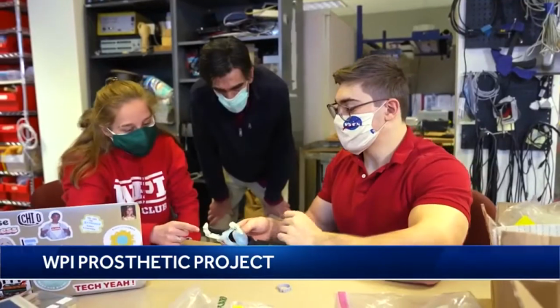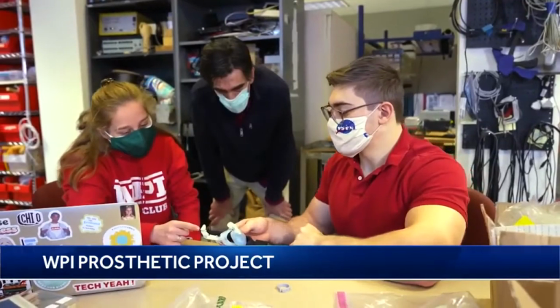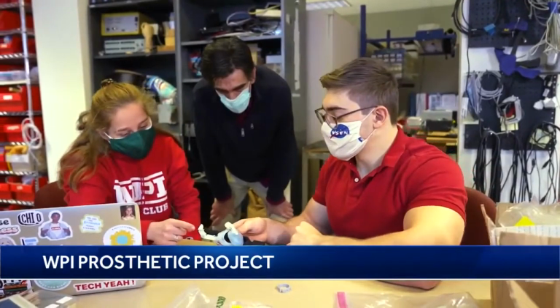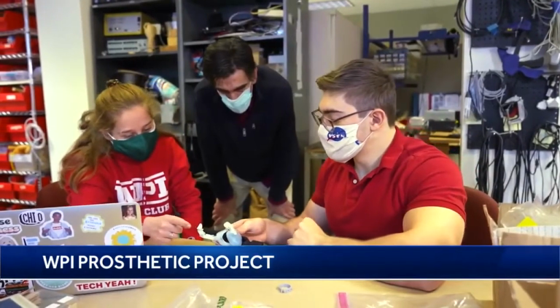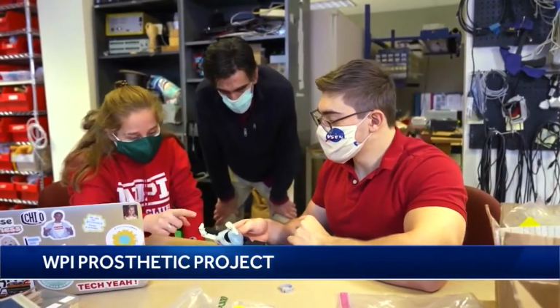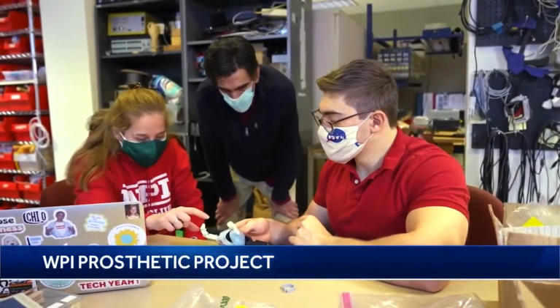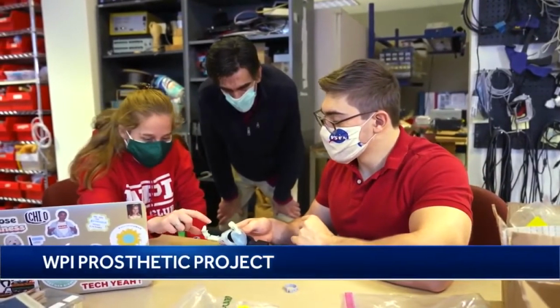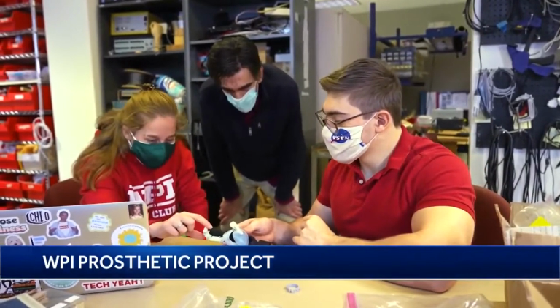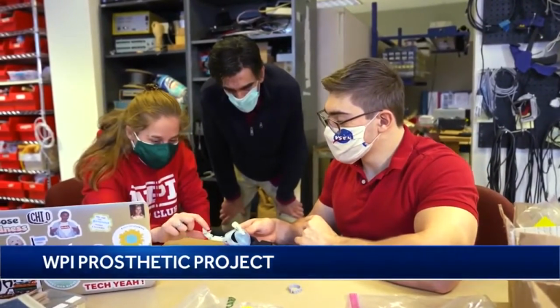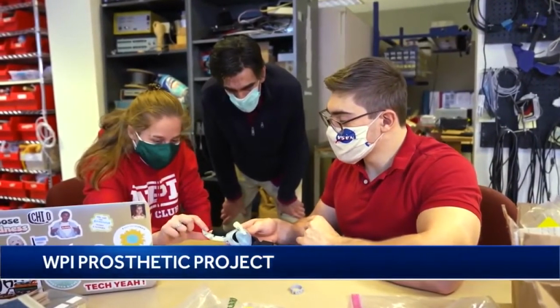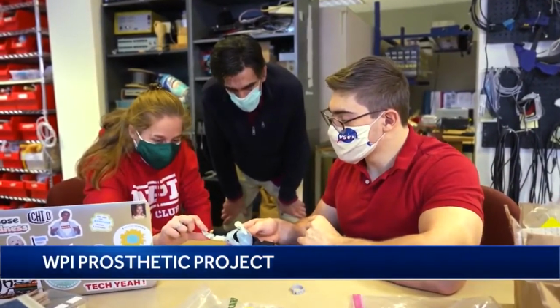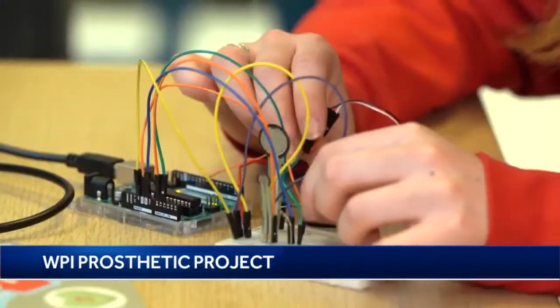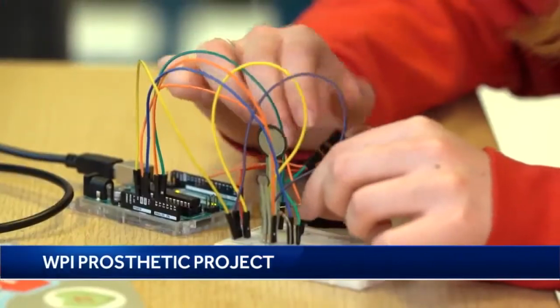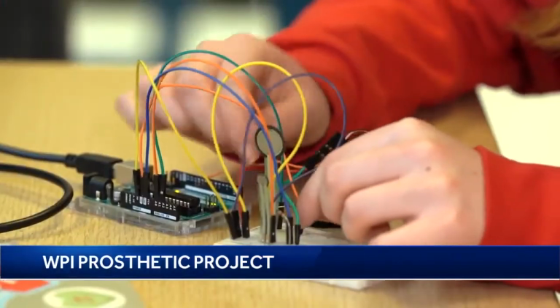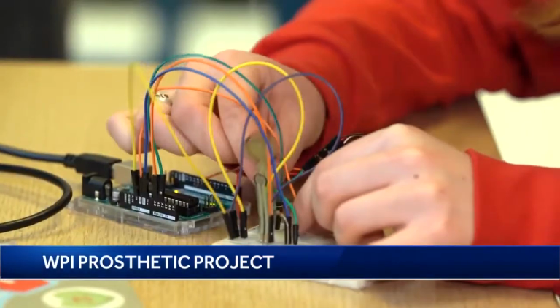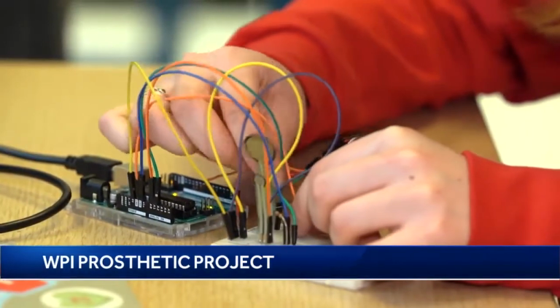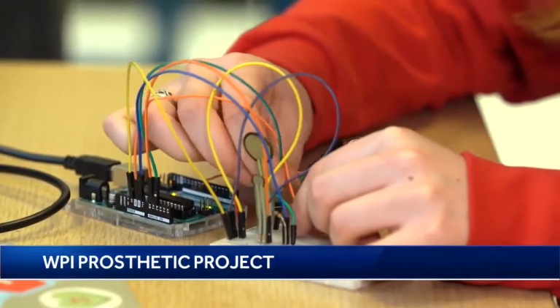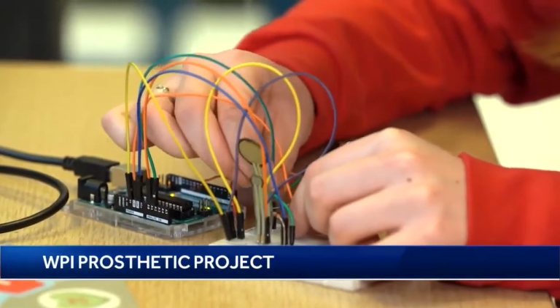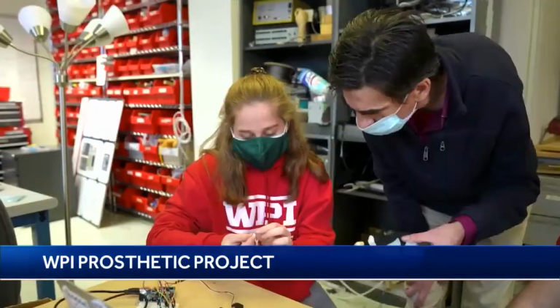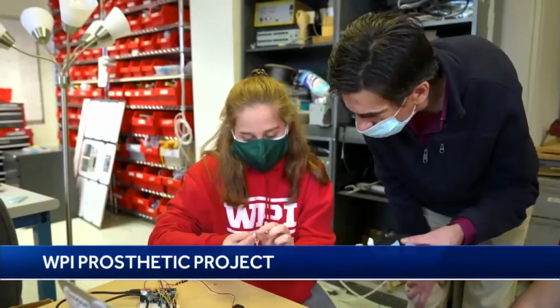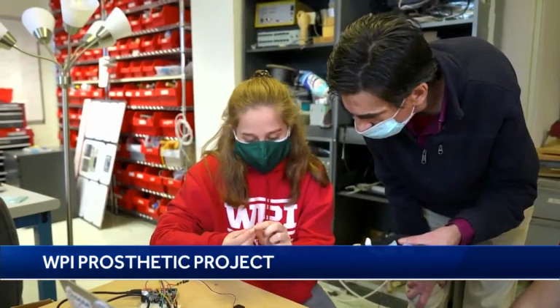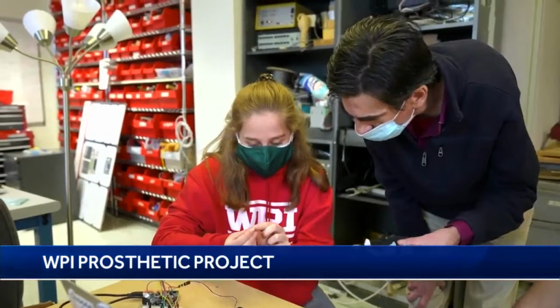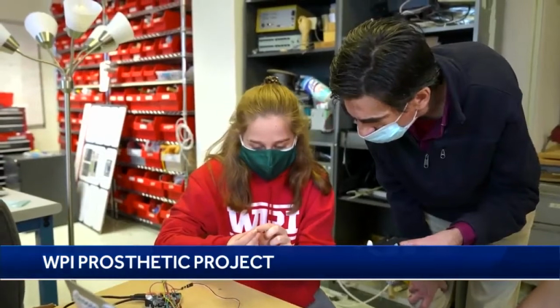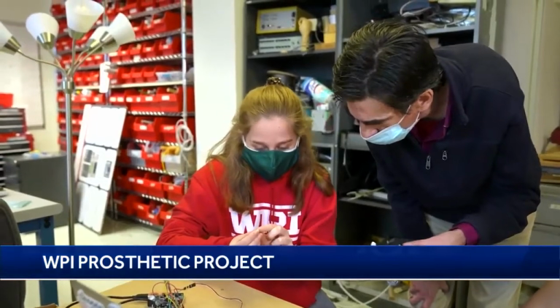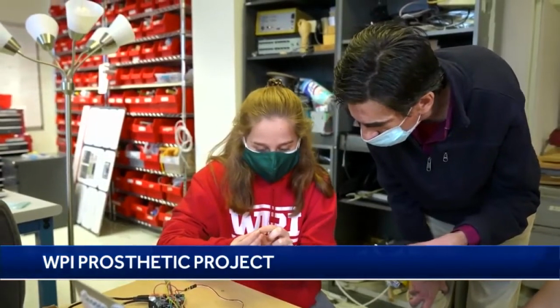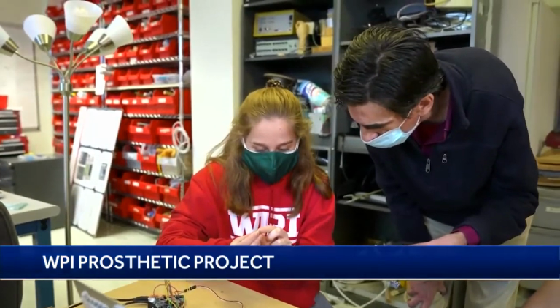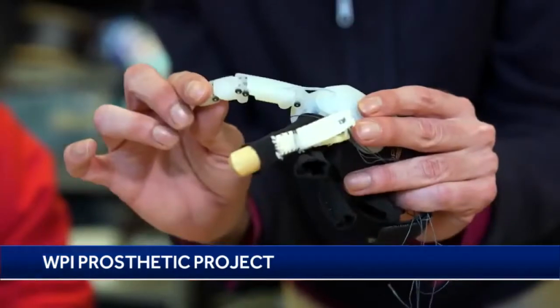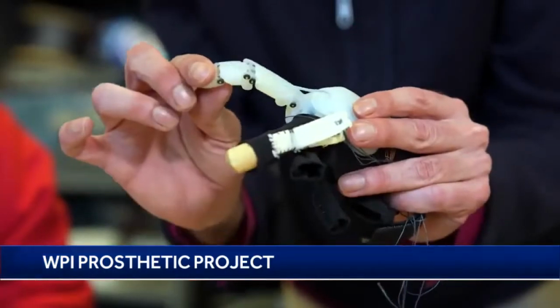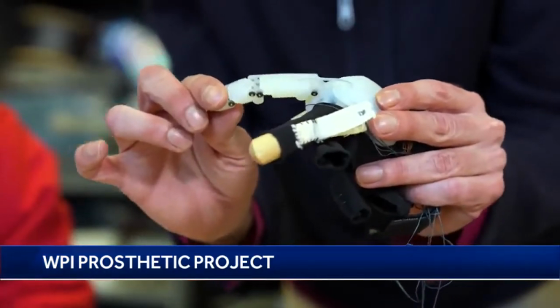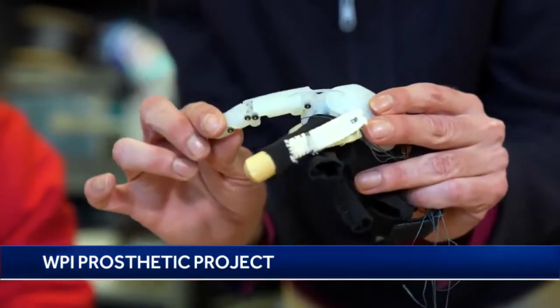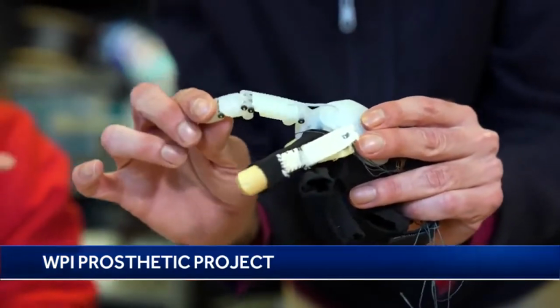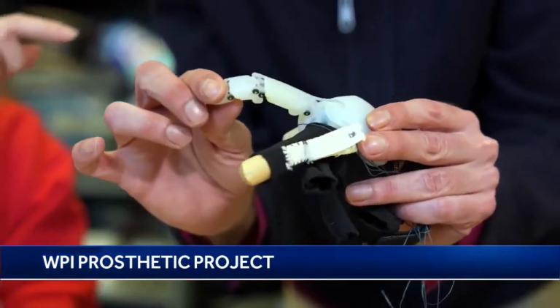Shortly after, a group of Worcester Polytechnic Institute students and their professor started helping to change Peyton's life.